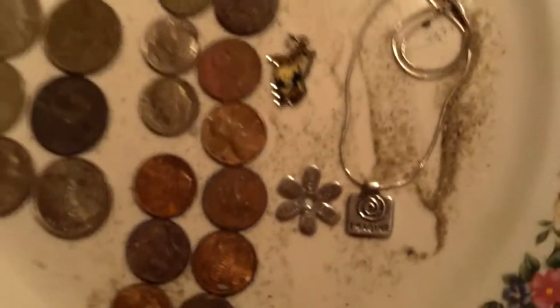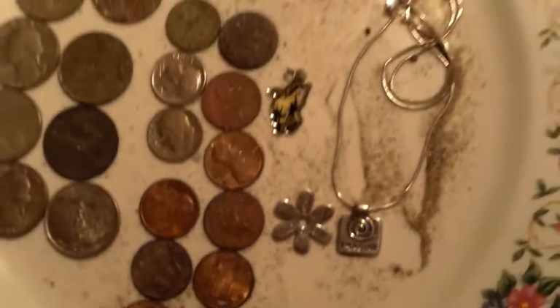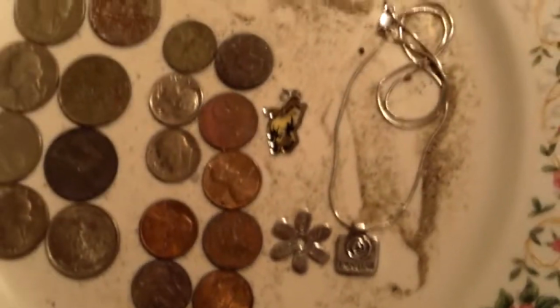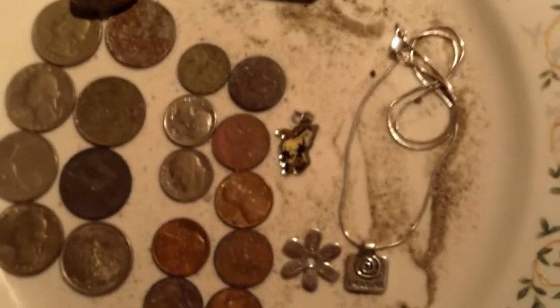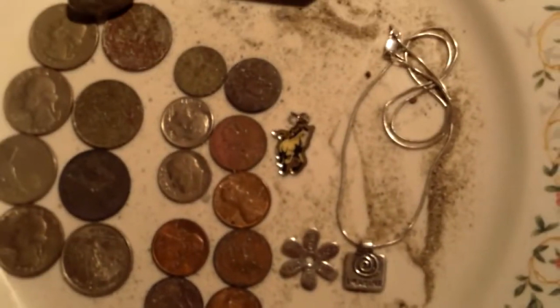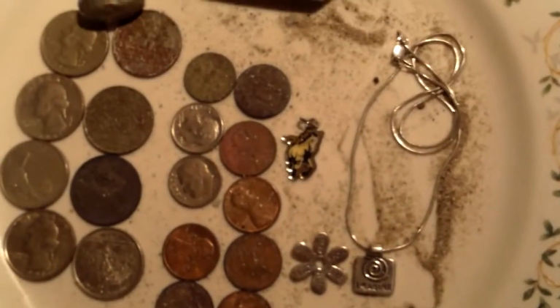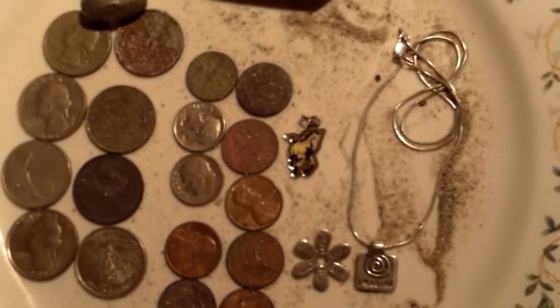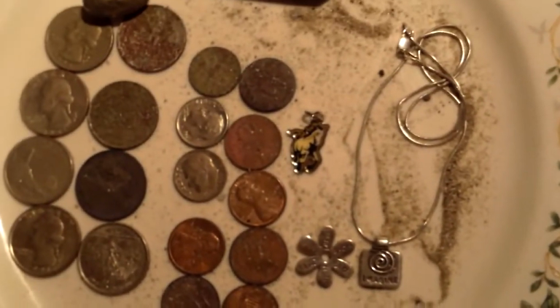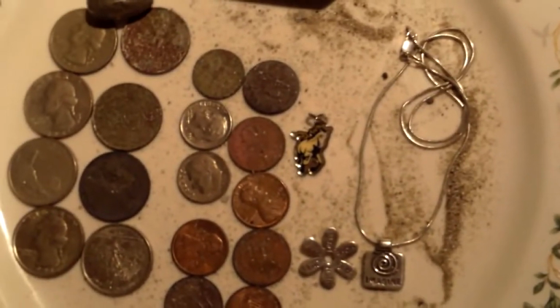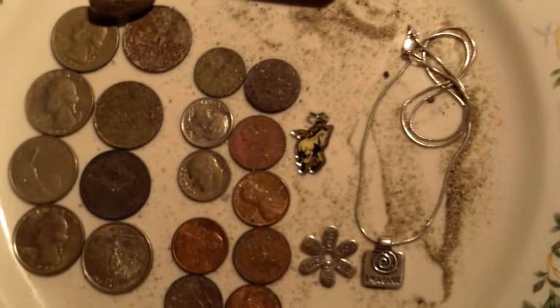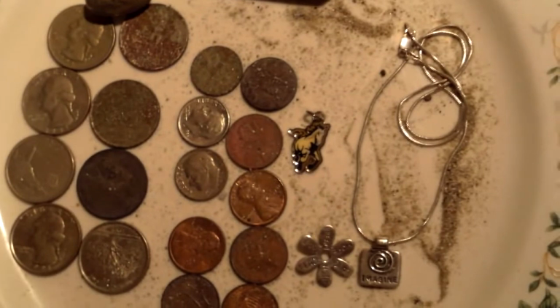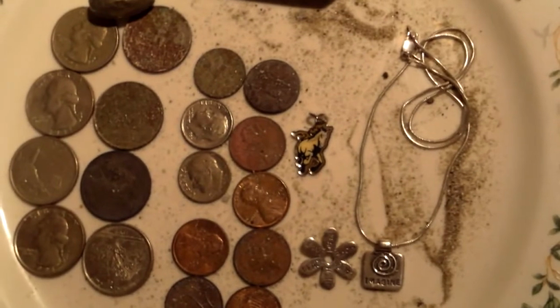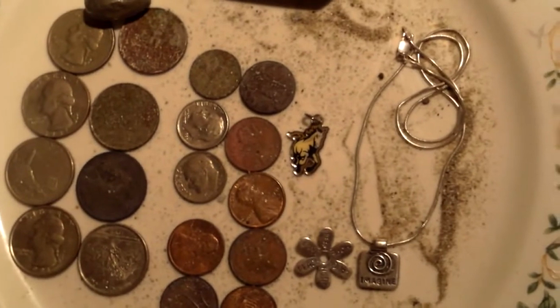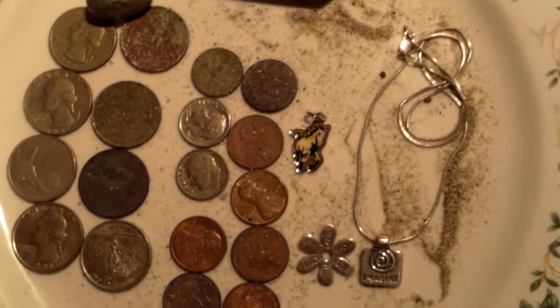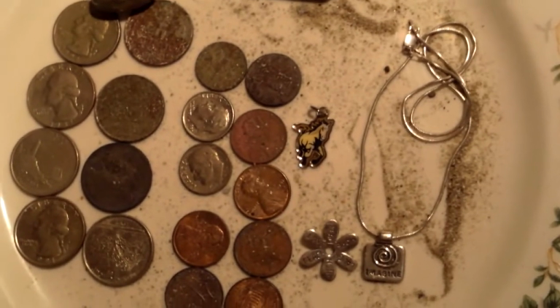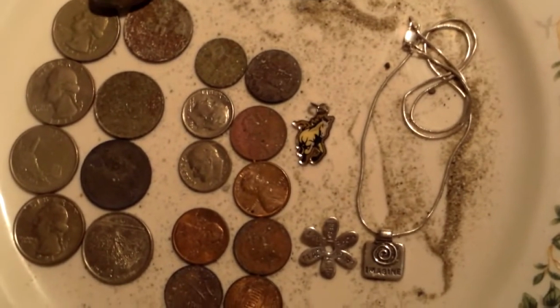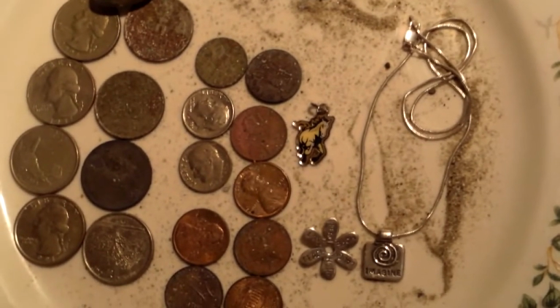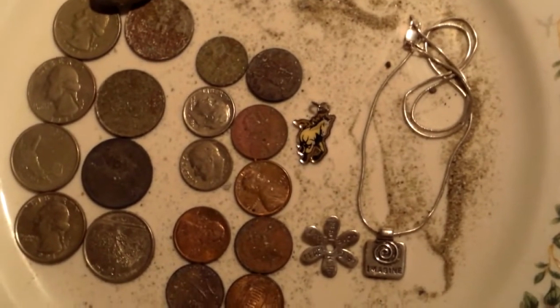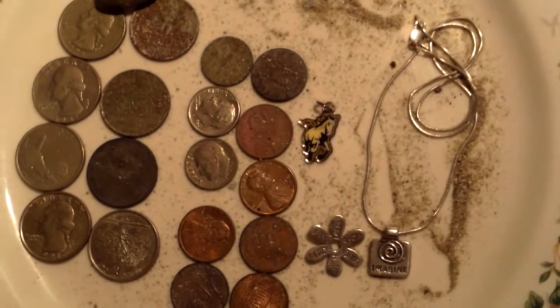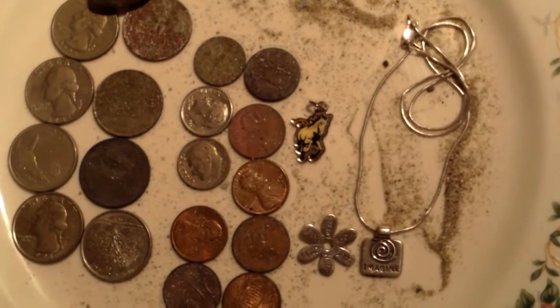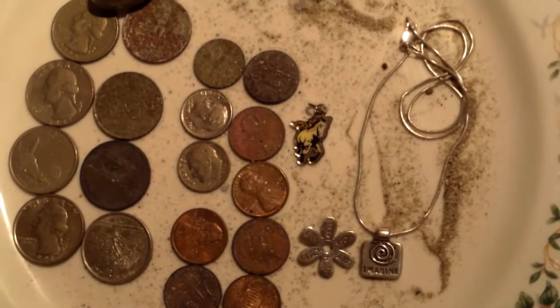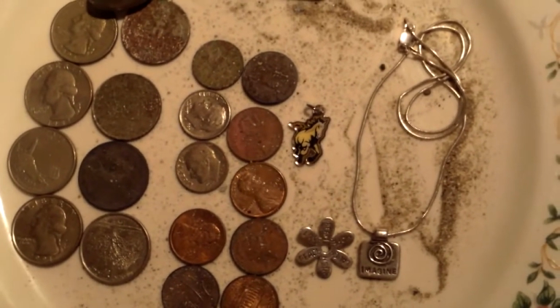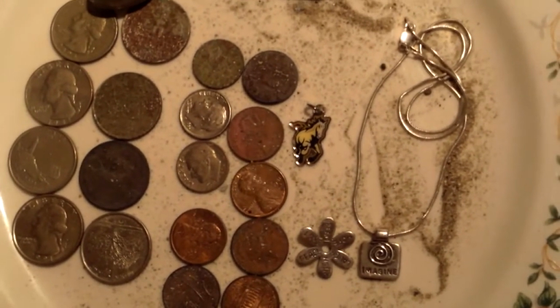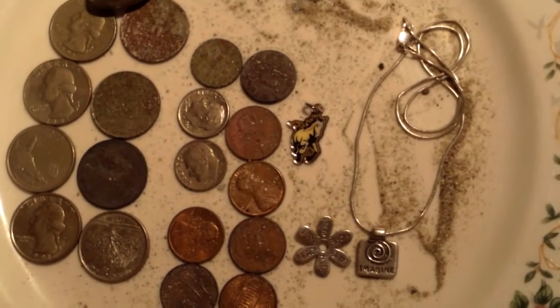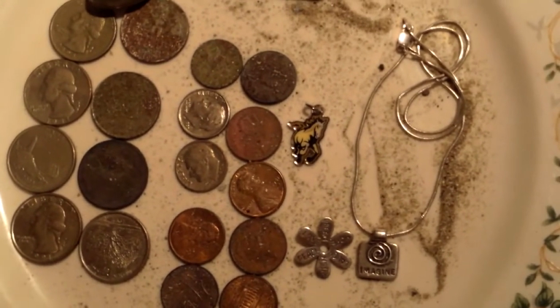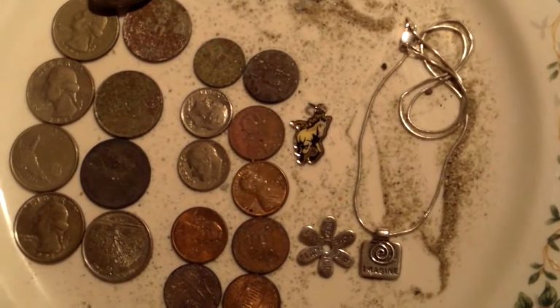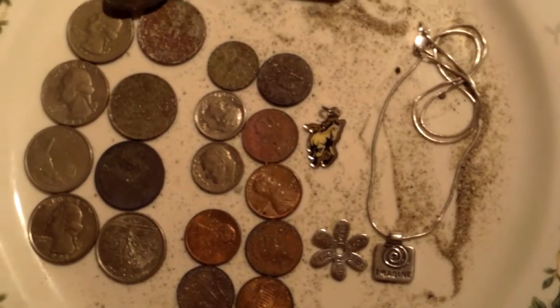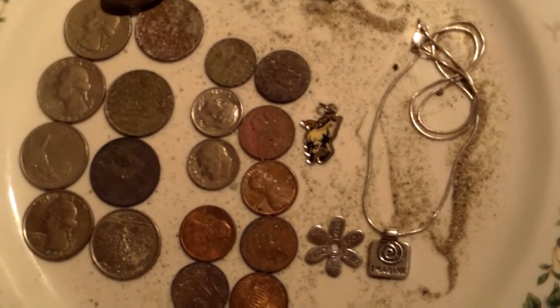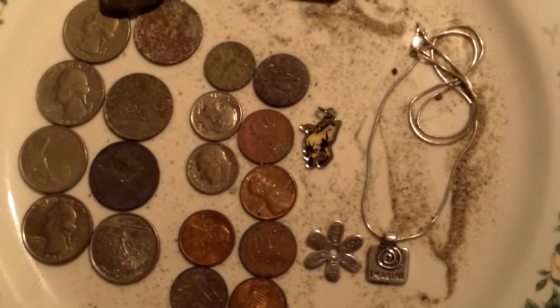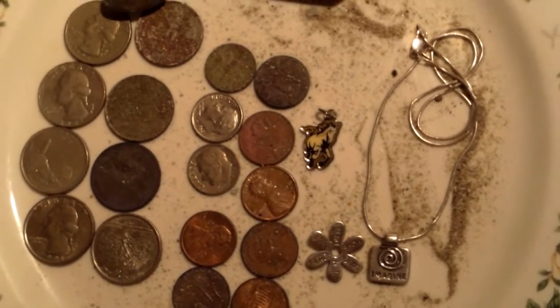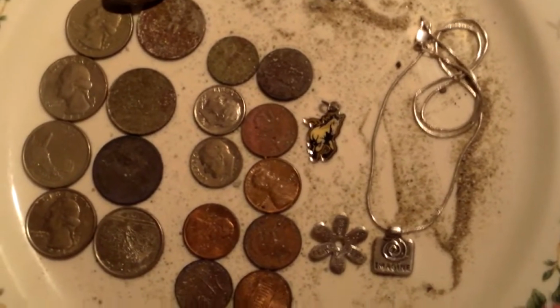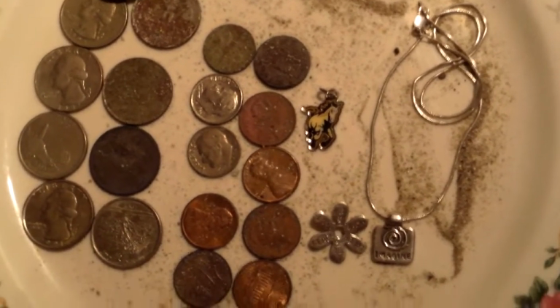Alright guys, I'll get you close-ups of those, and we'll catch you in the next video. Best of luck out there this week. Happy hunting!